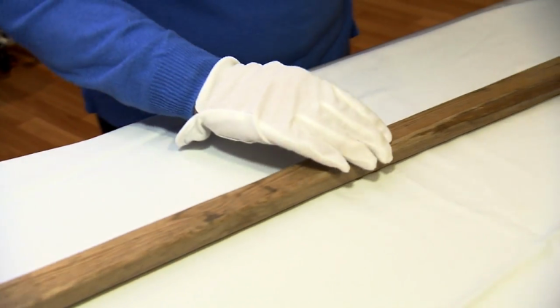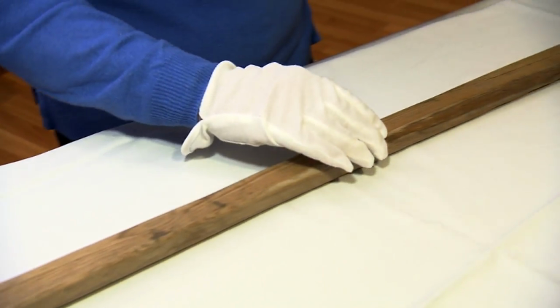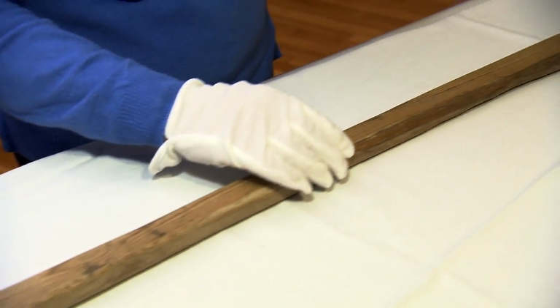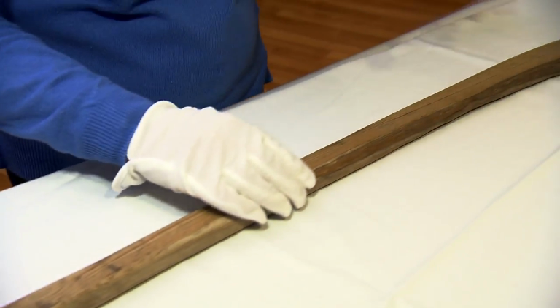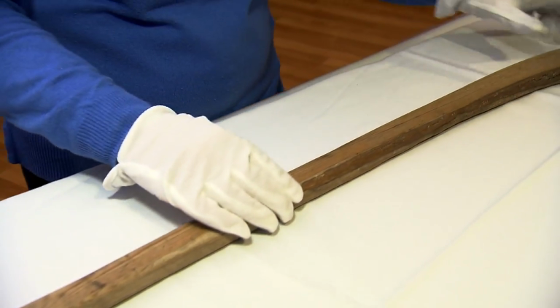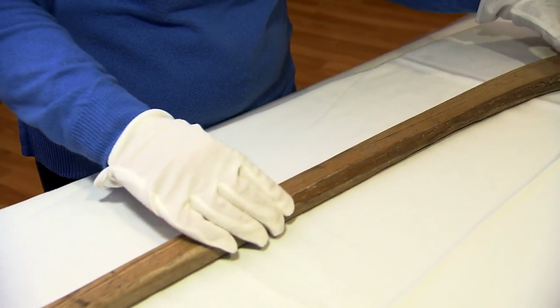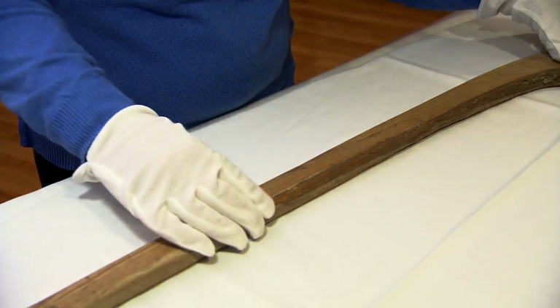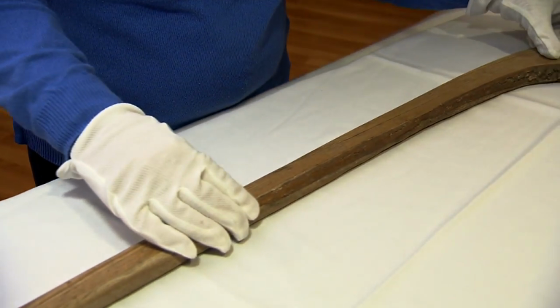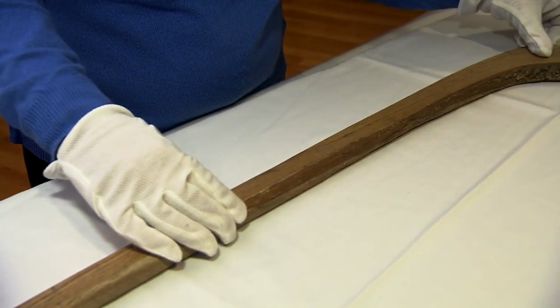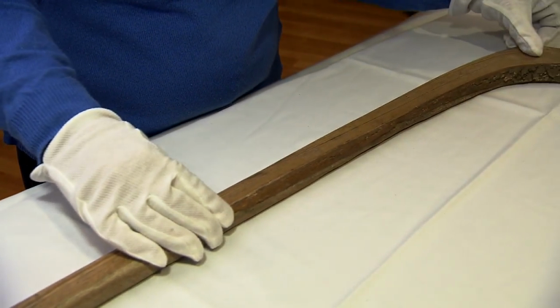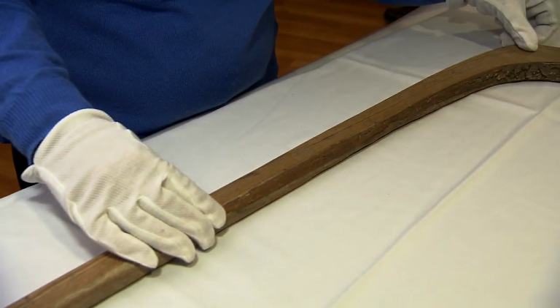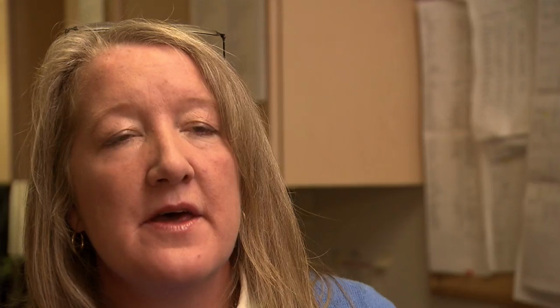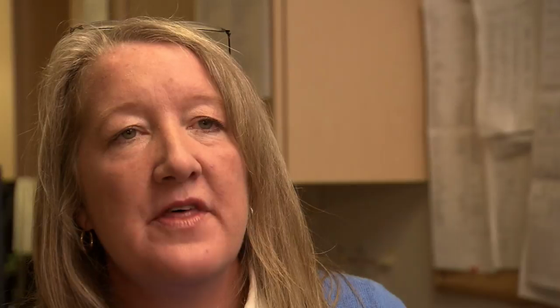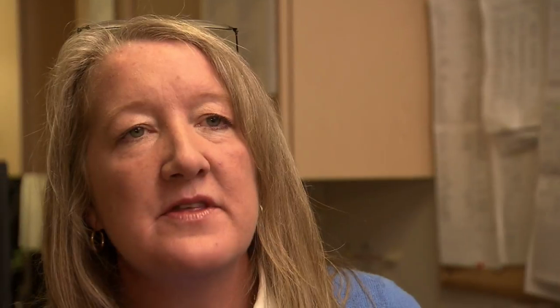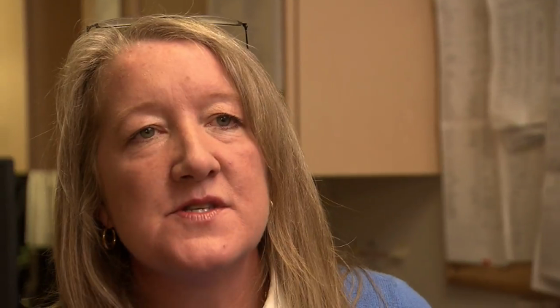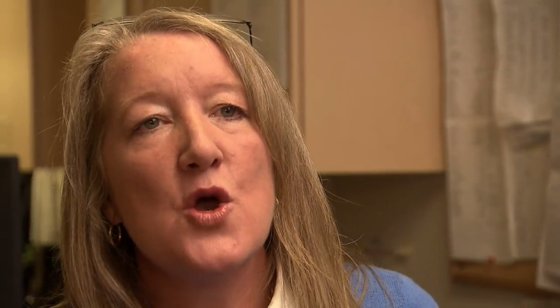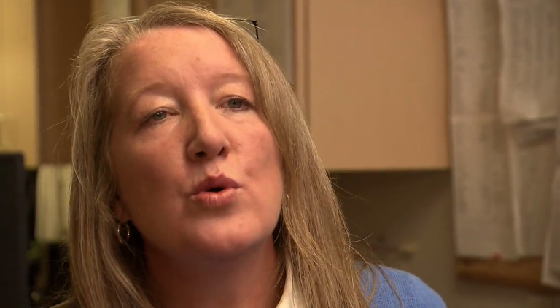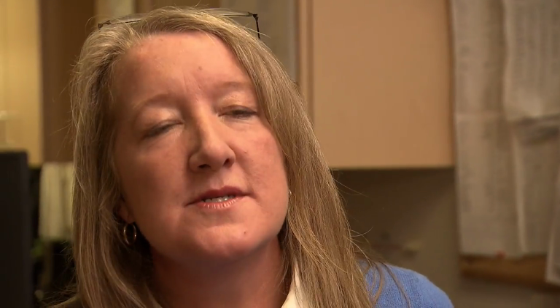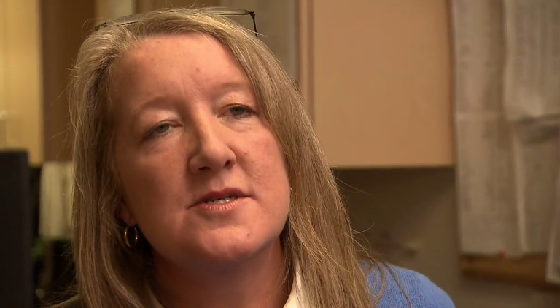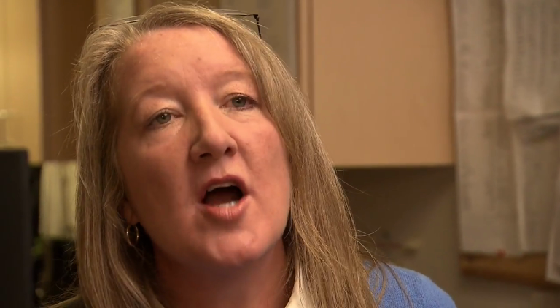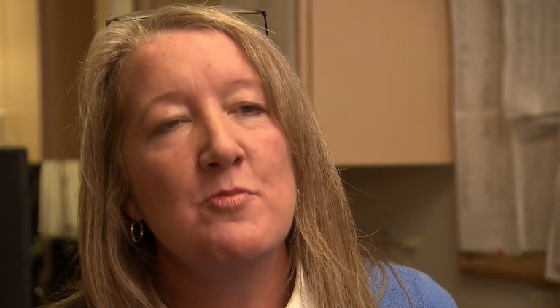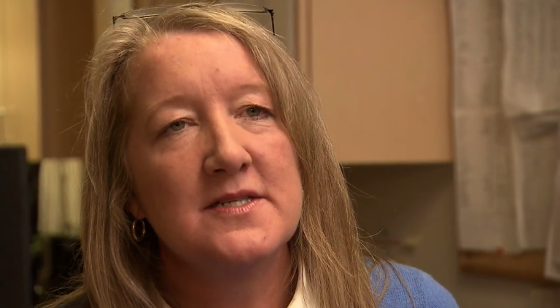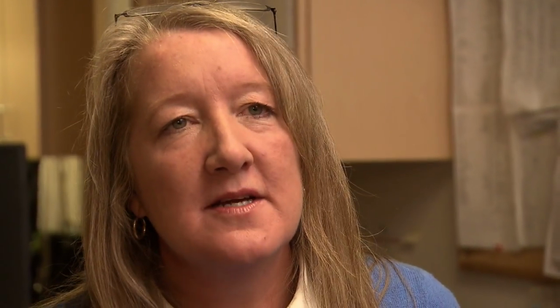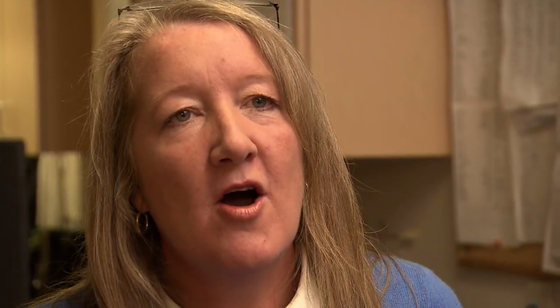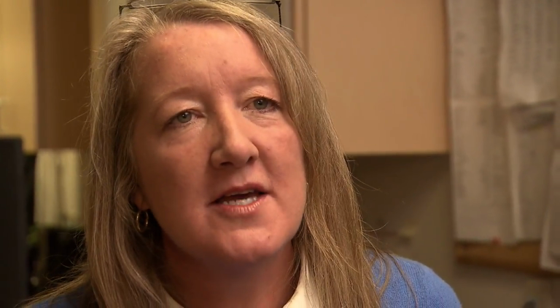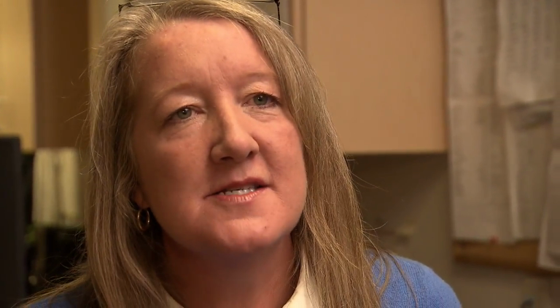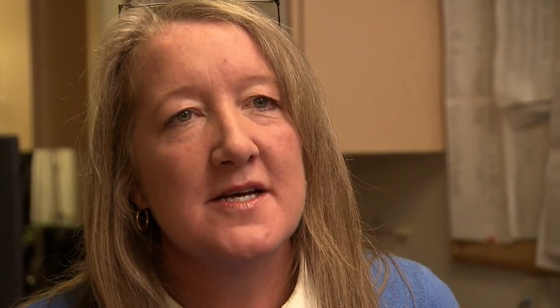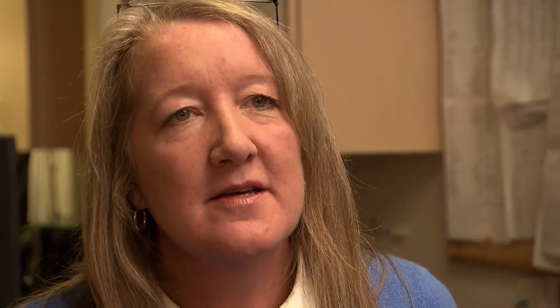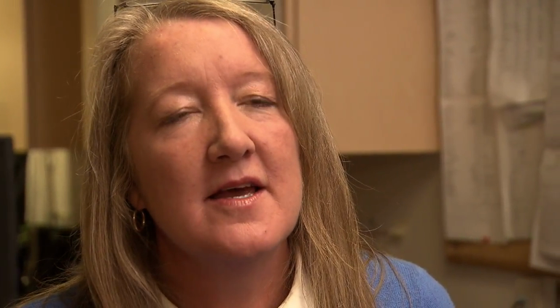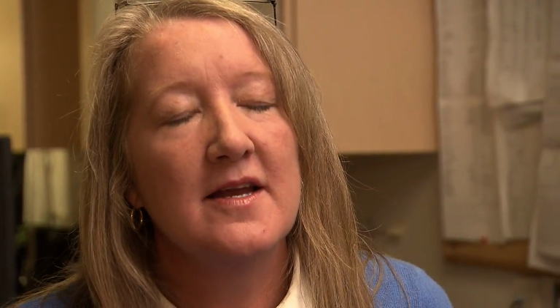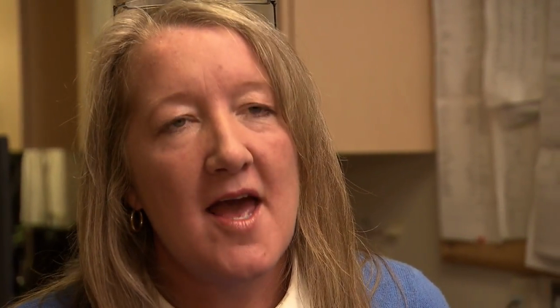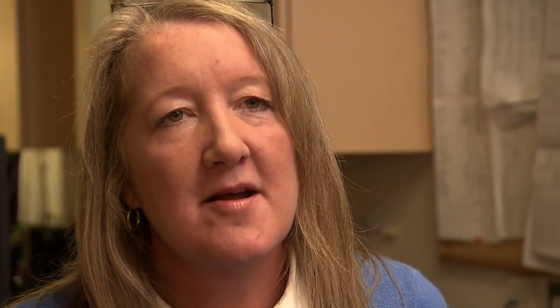So we can now say with confidence that this is the oldest documented hockey stick in Canada.